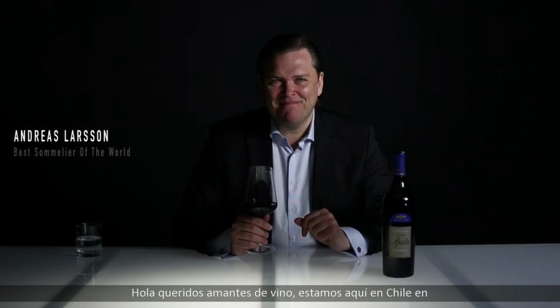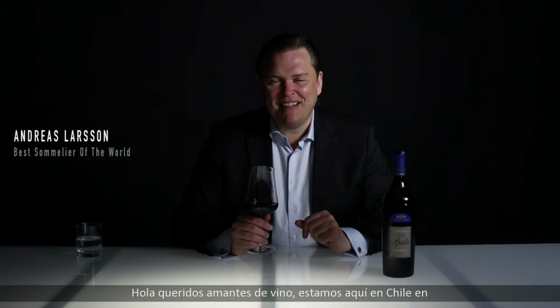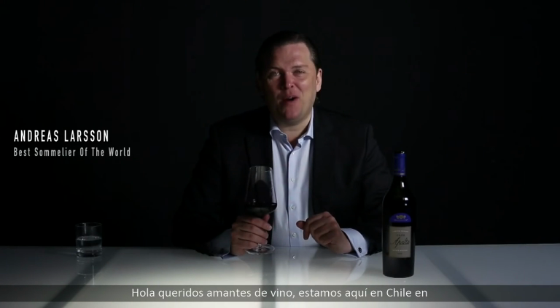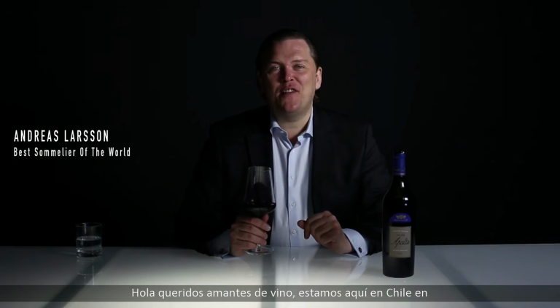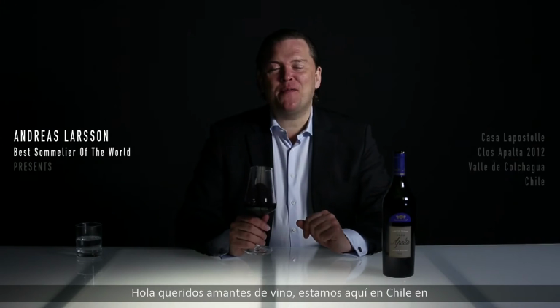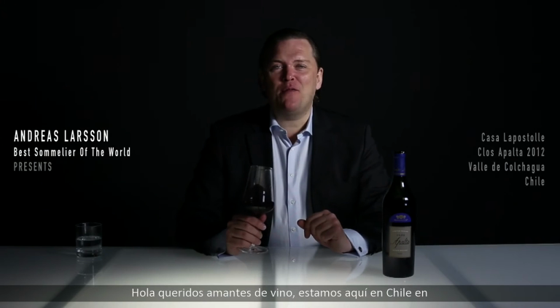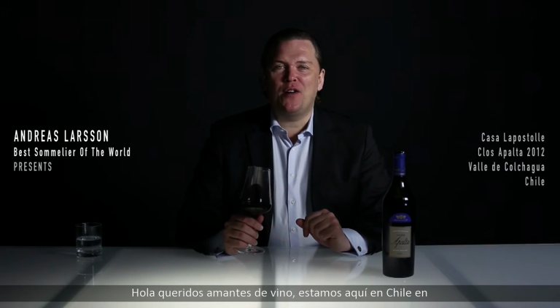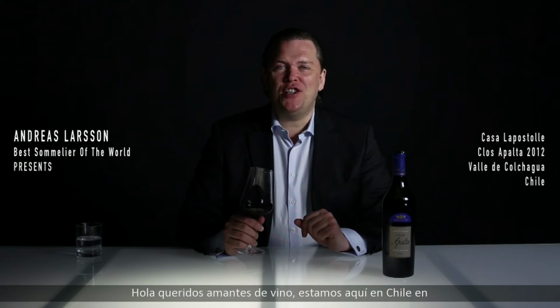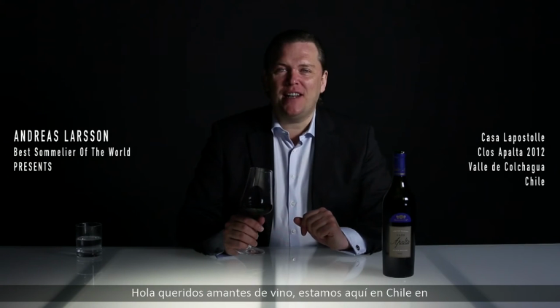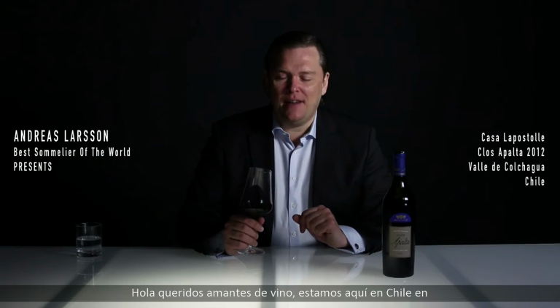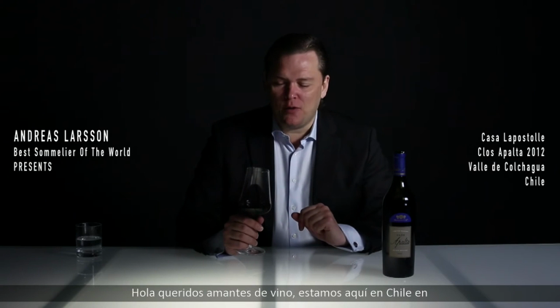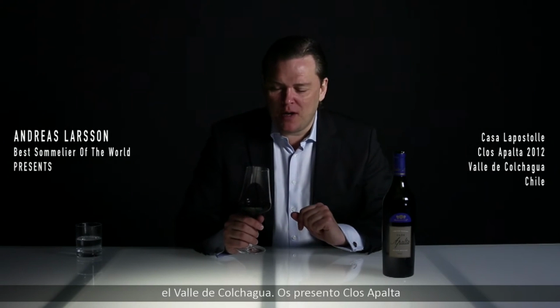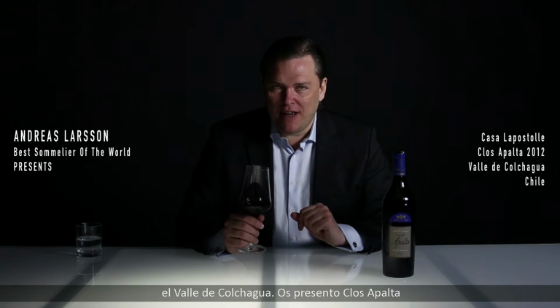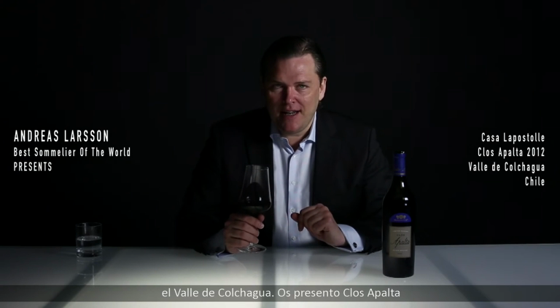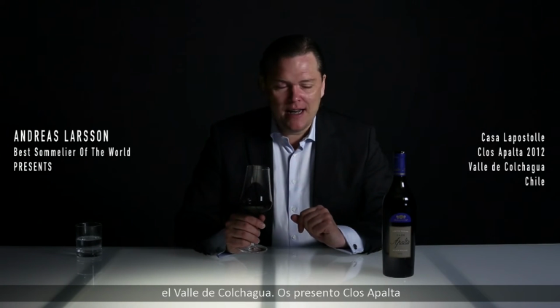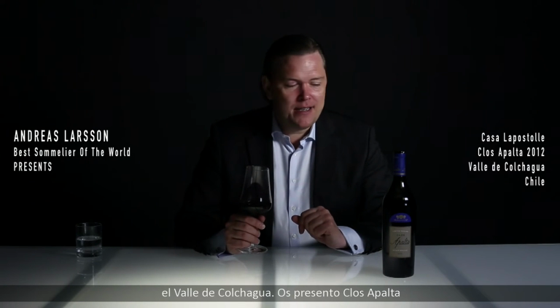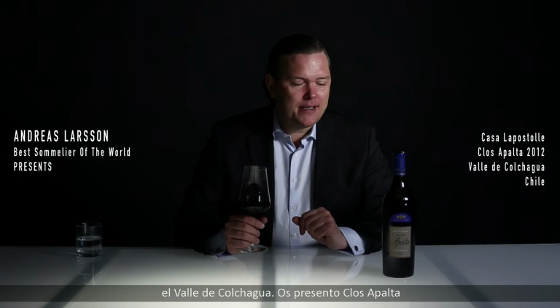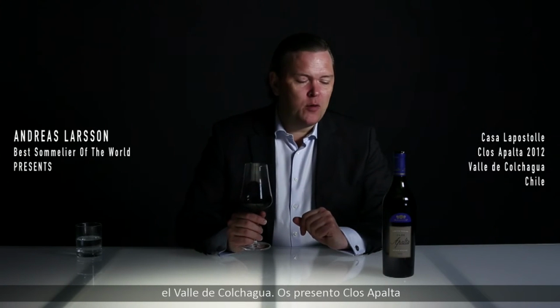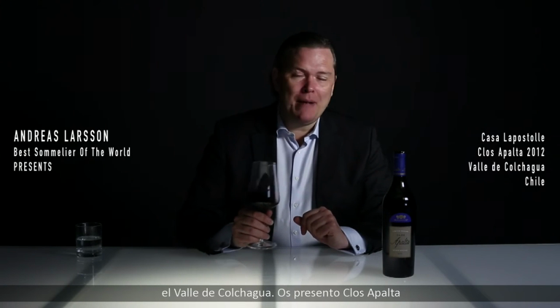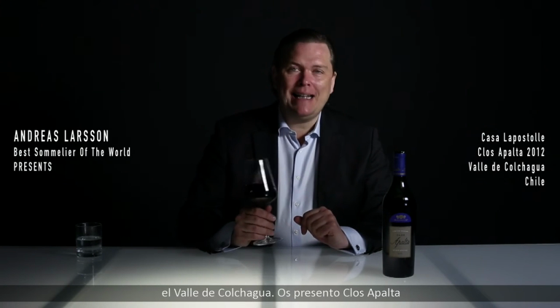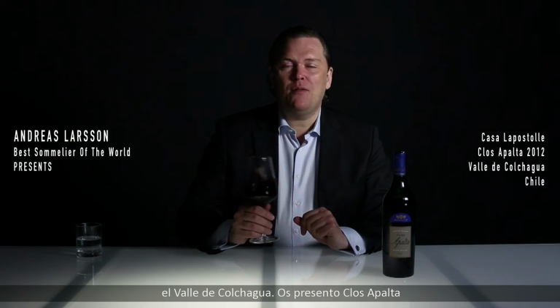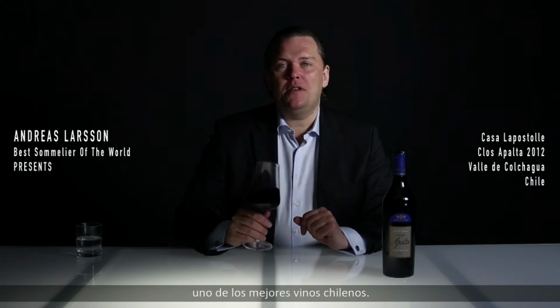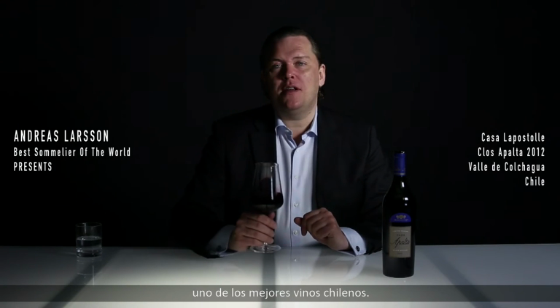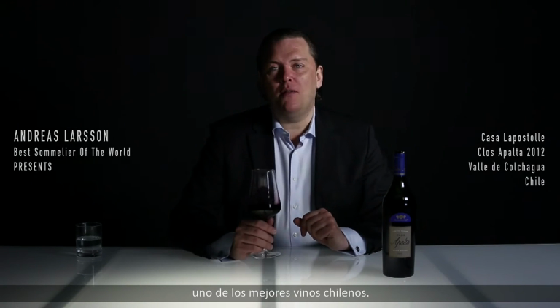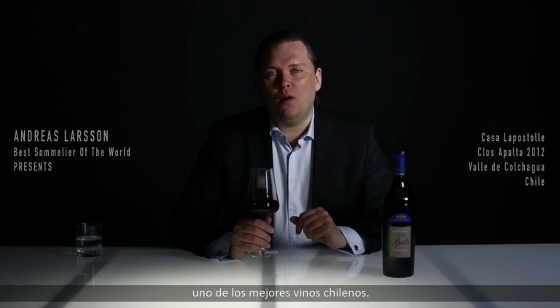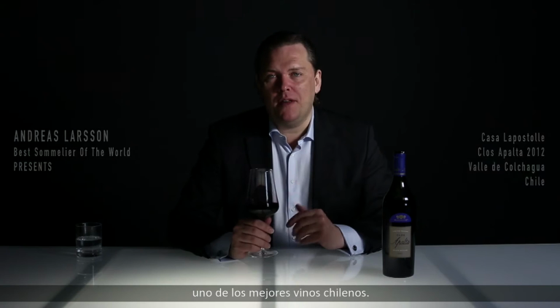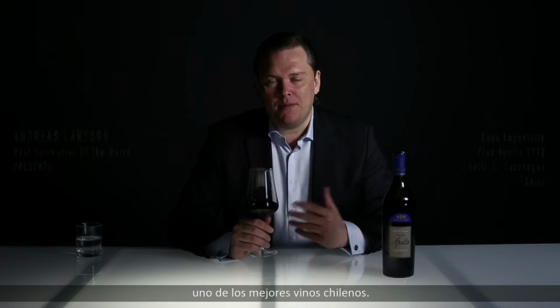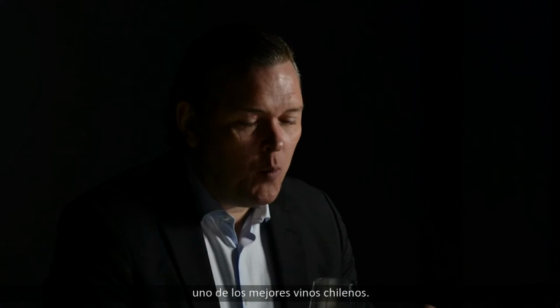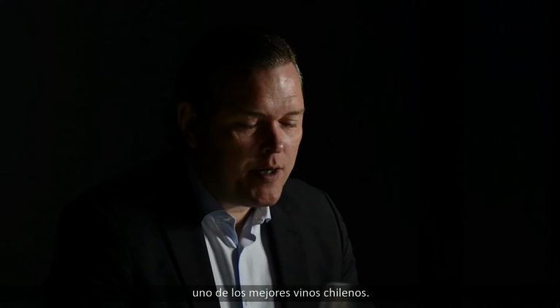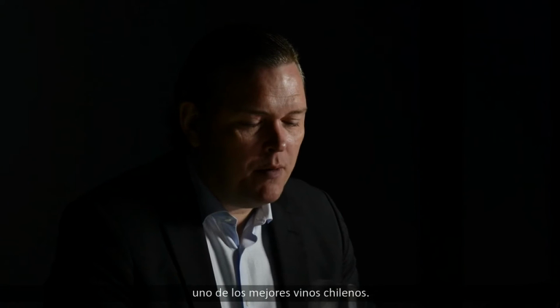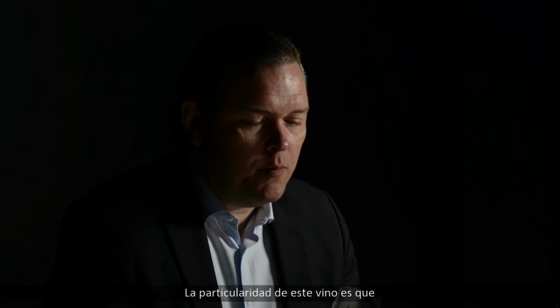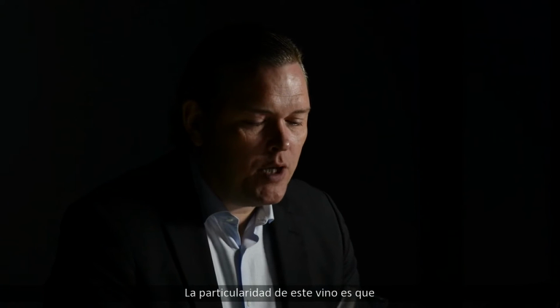Hello, wine lovers. Here we are in Chile in the Colchagua Valley. This is Closa Falta, which is one of the top wines coming from Chile.